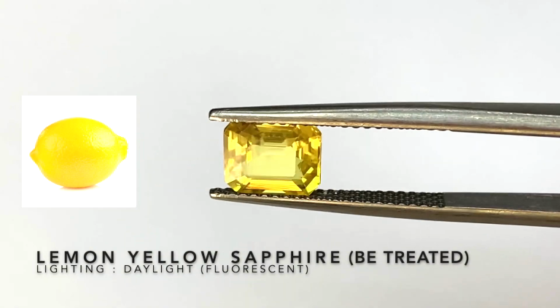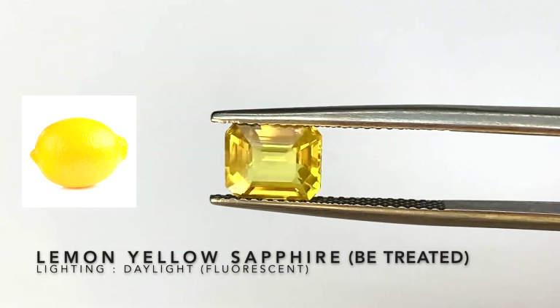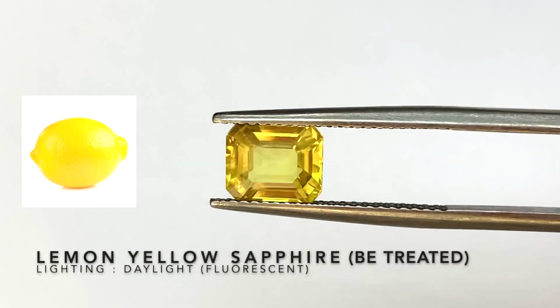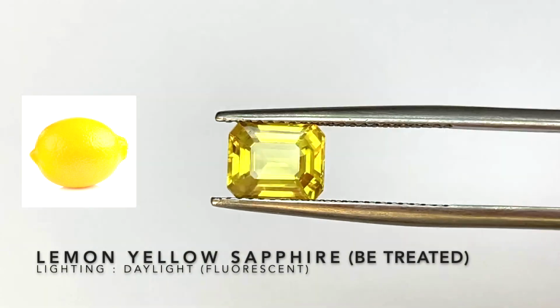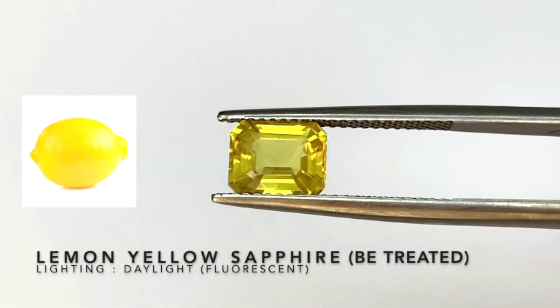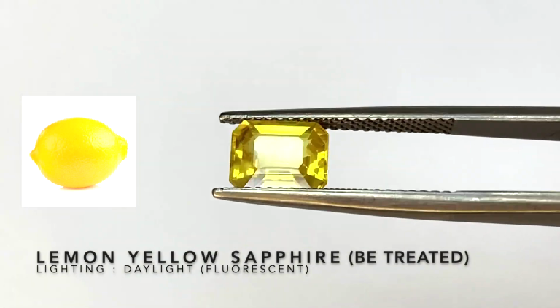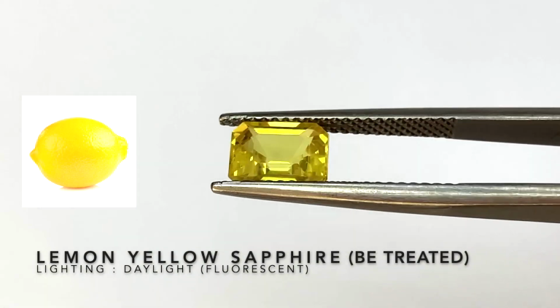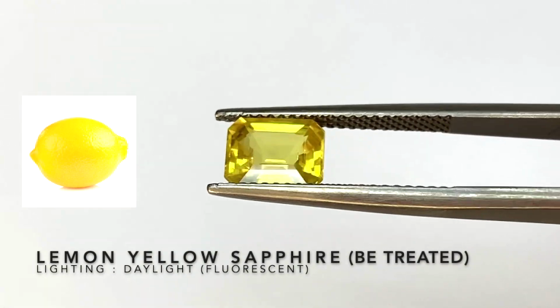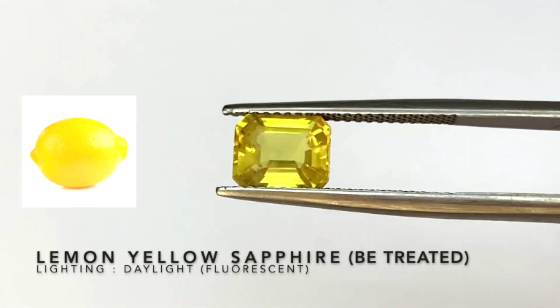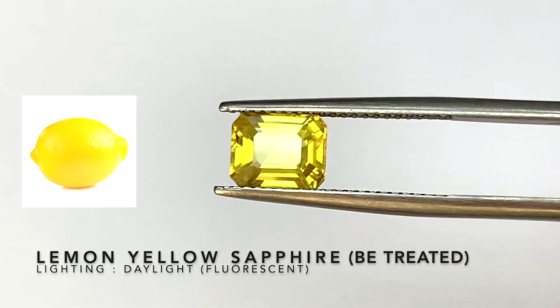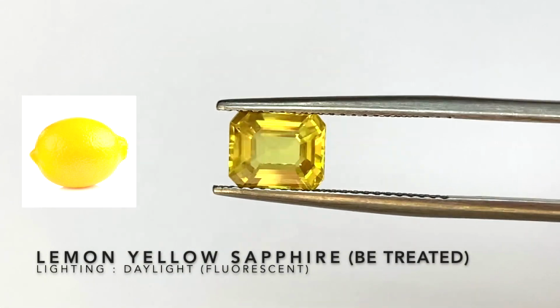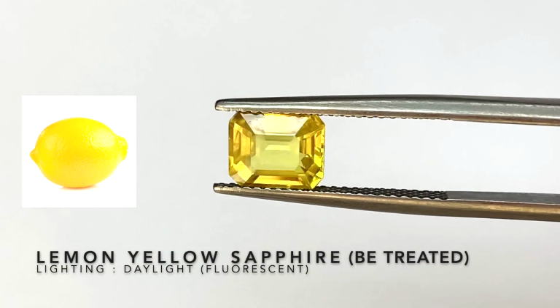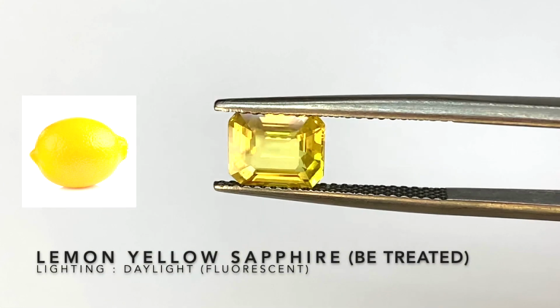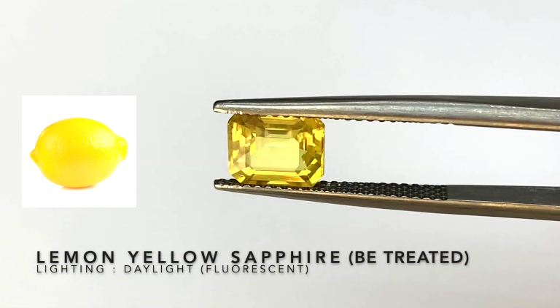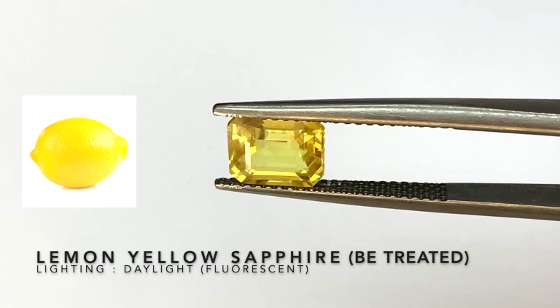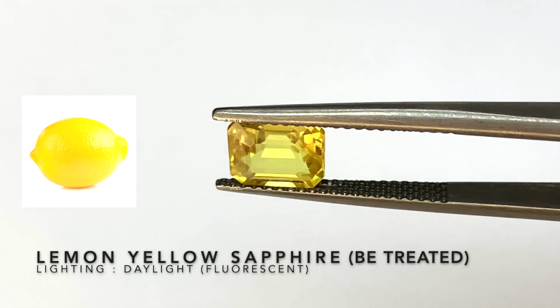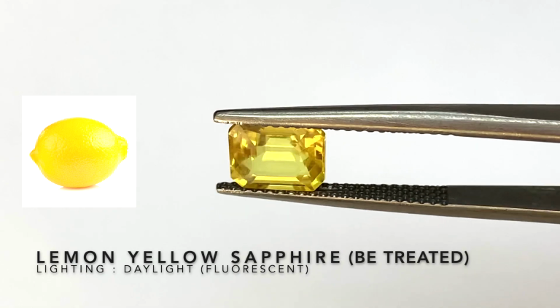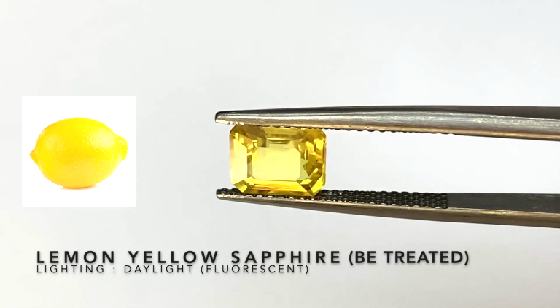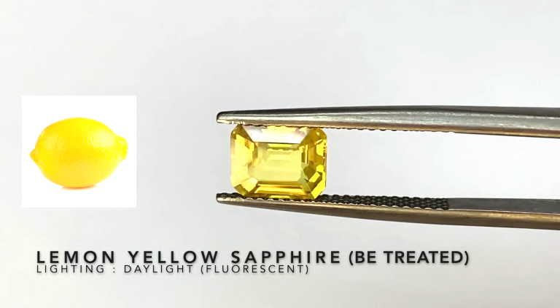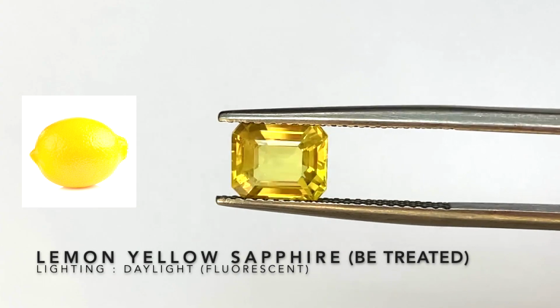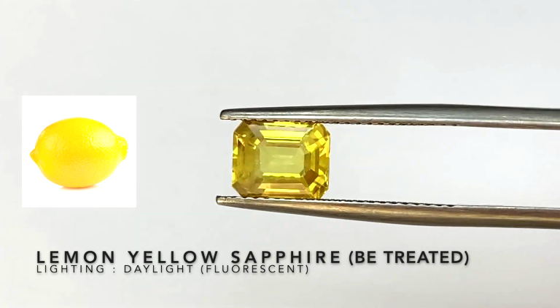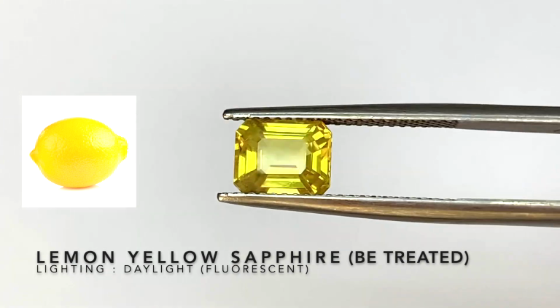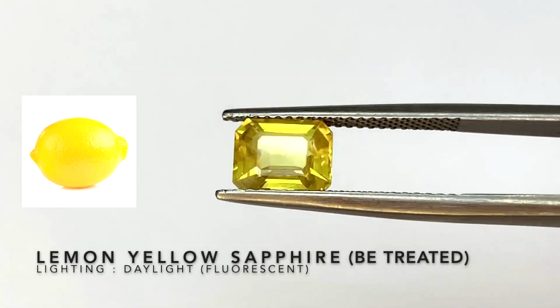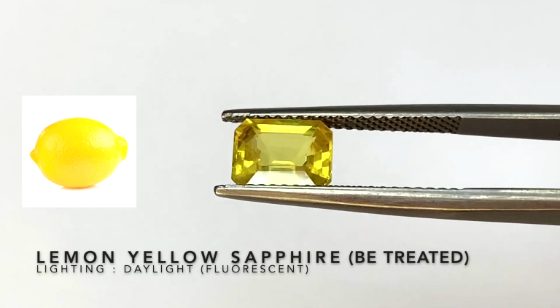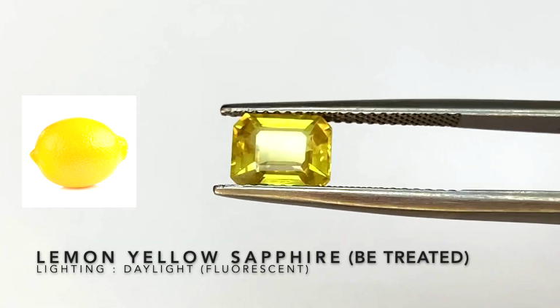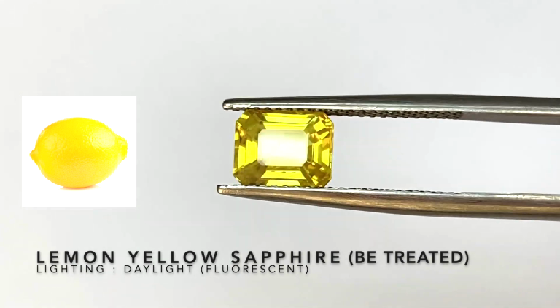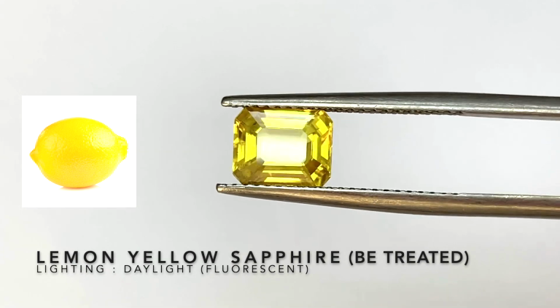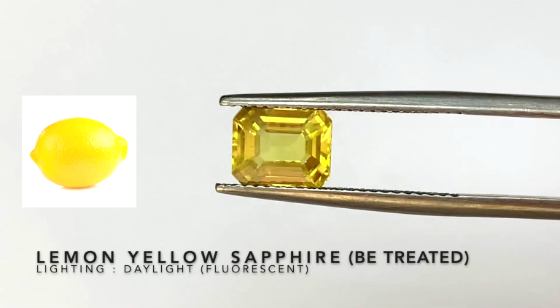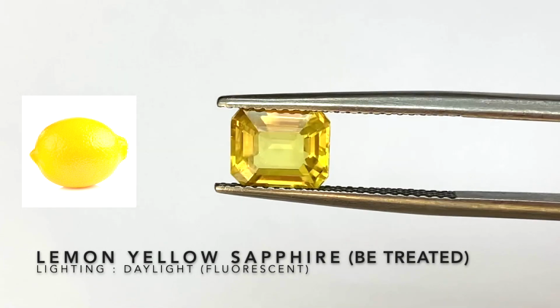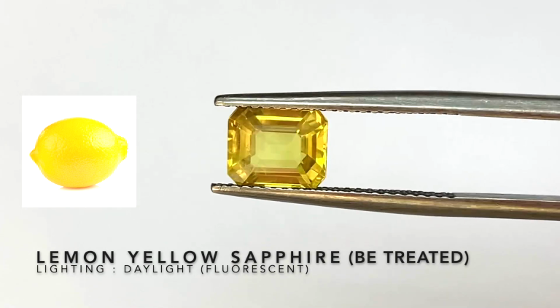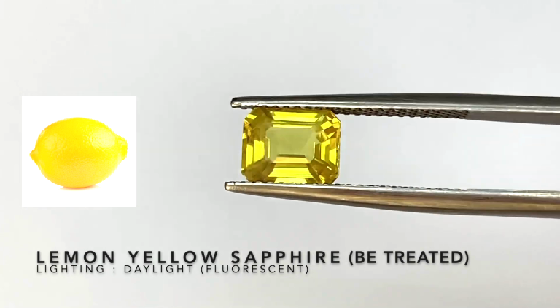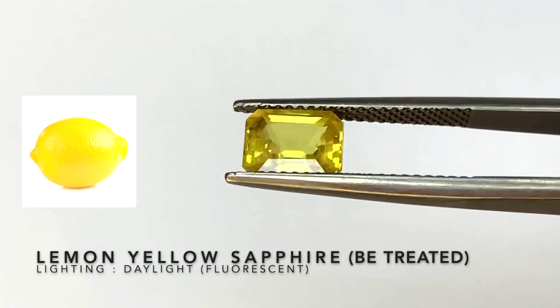This one here is also a lemon yellow sapphire, but this is beryllium treated — it's heated with beryllium infused in it.